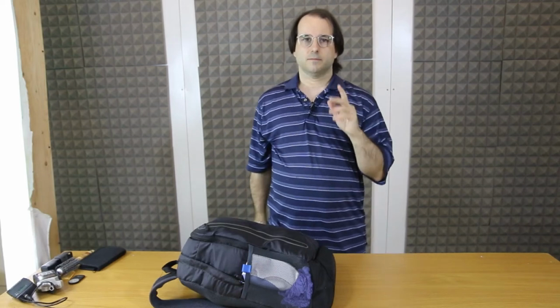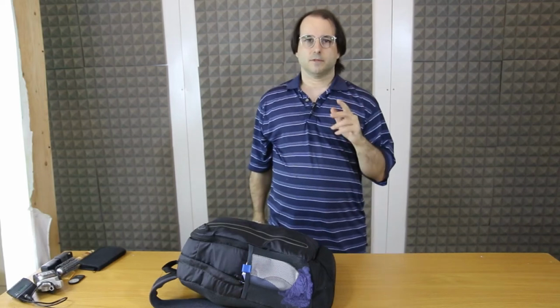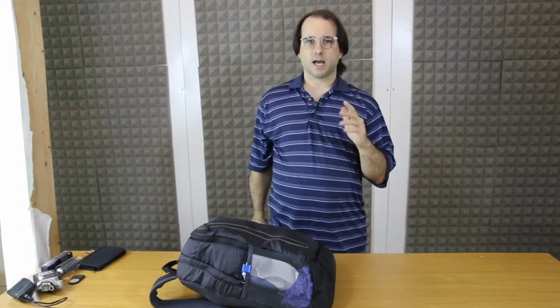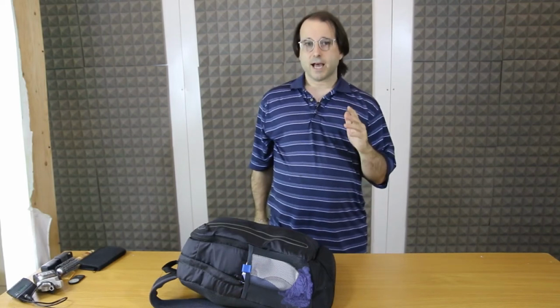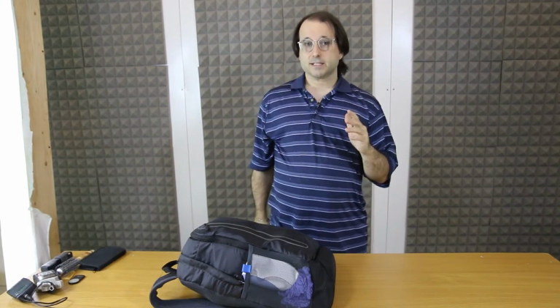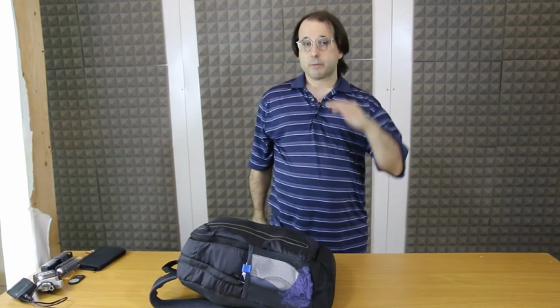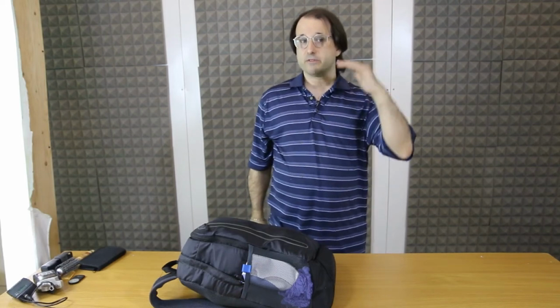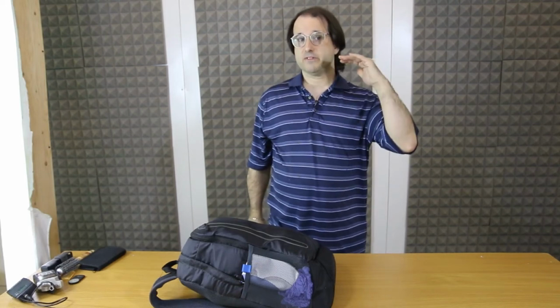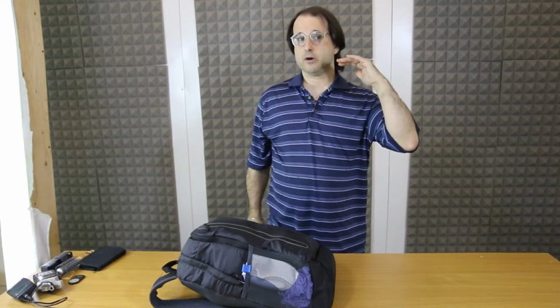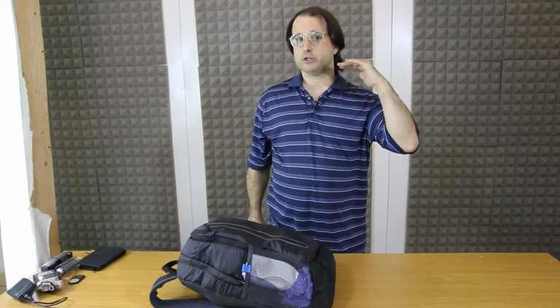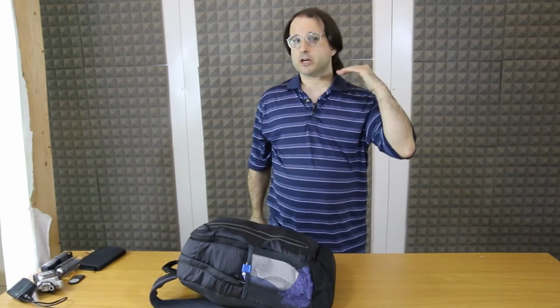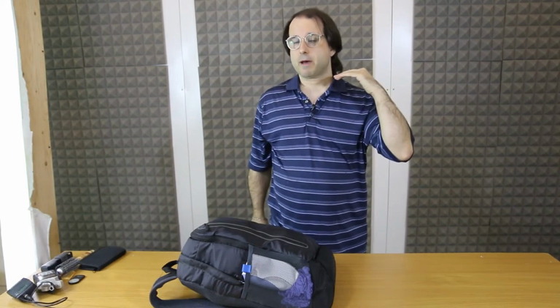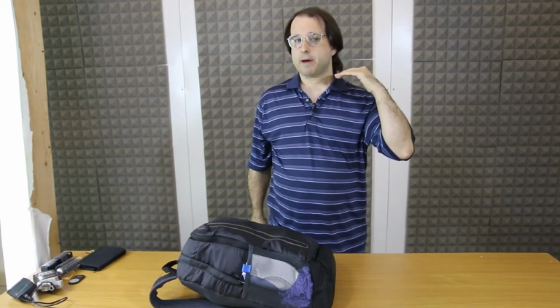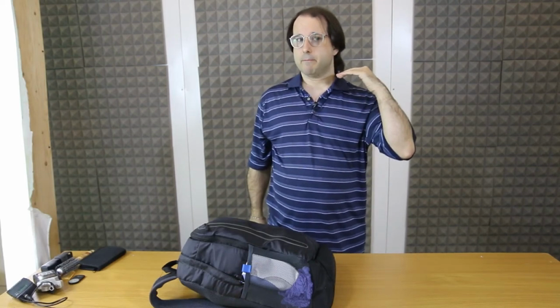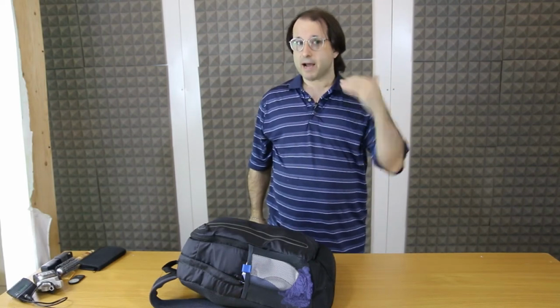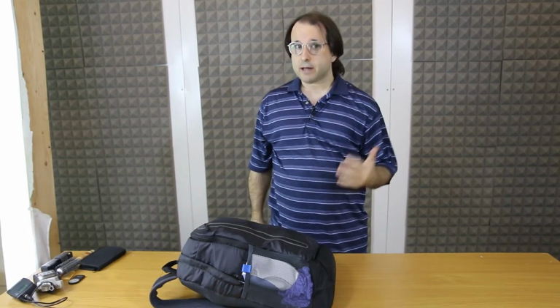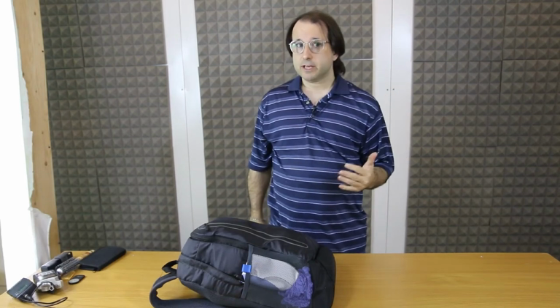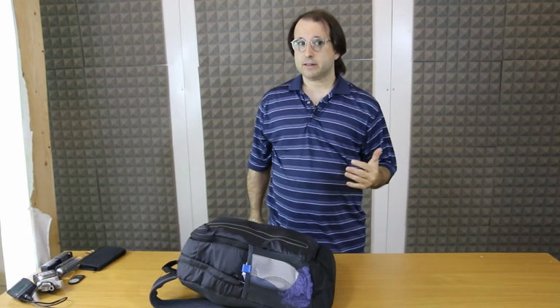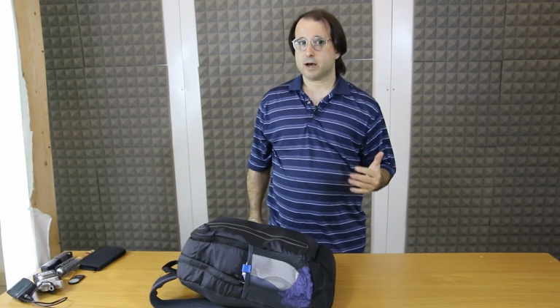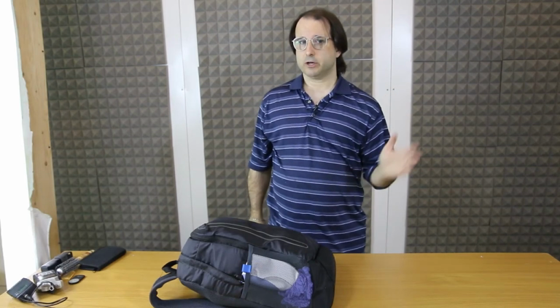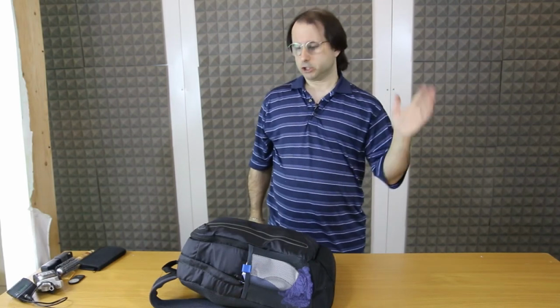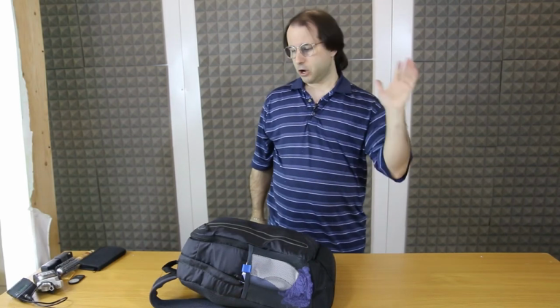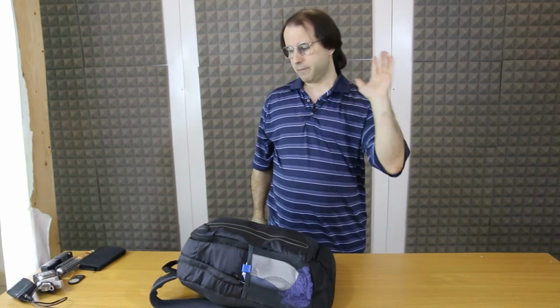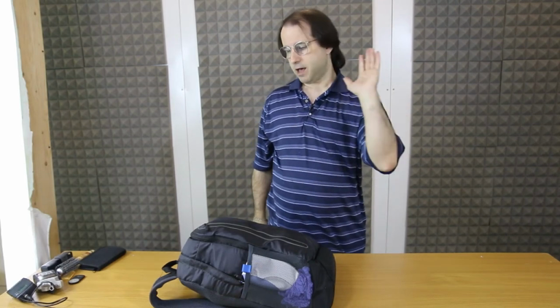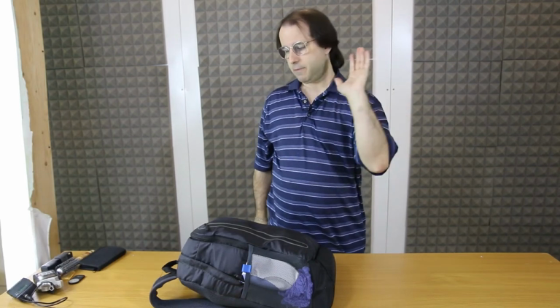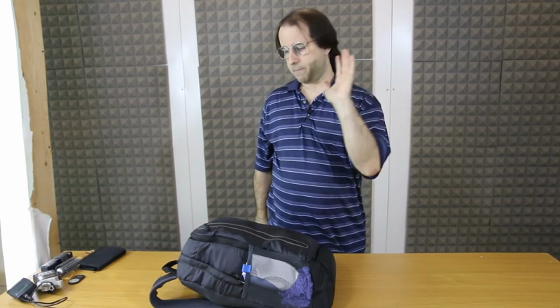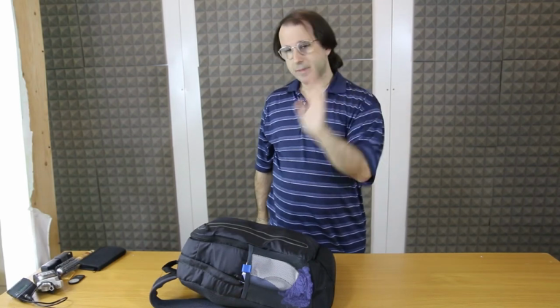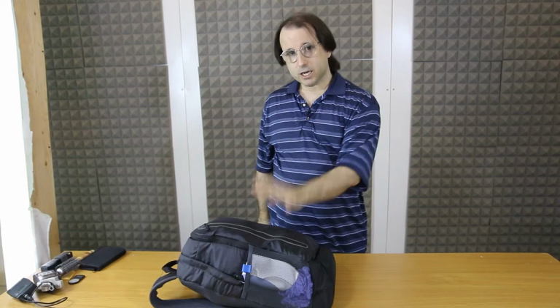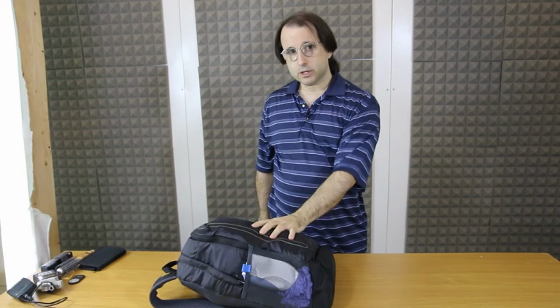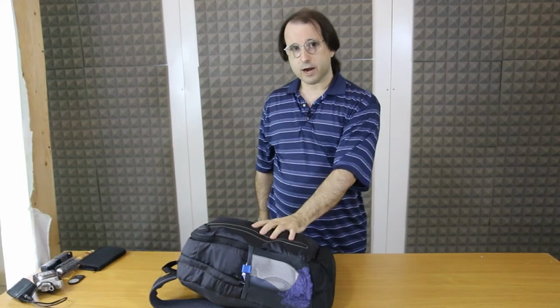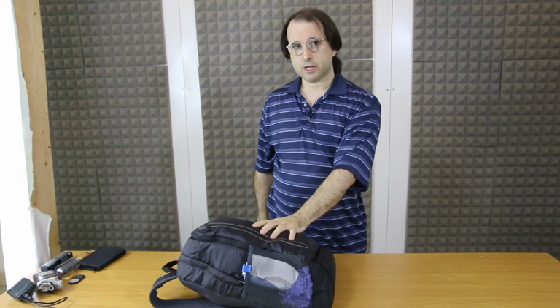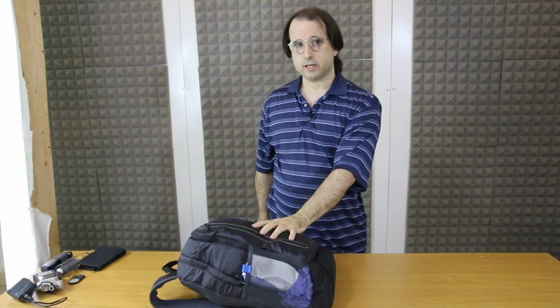Hi guys, in my previous video we talked about my bug out kit. Now we're going to talk about my medical care kit.